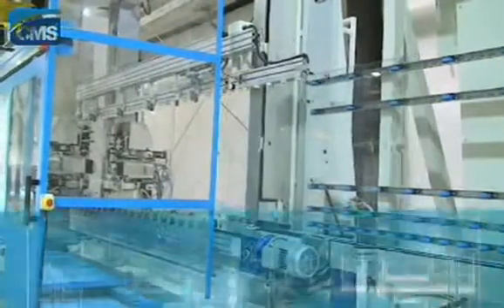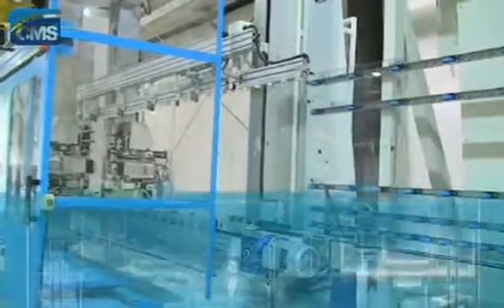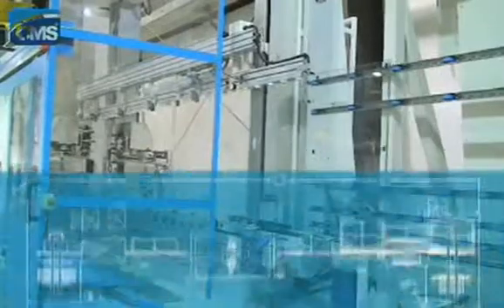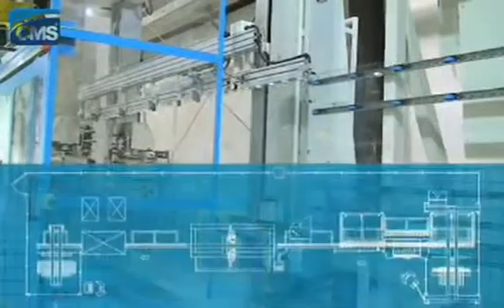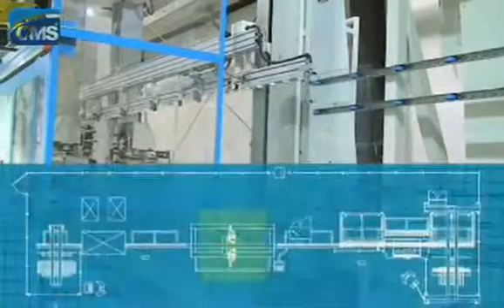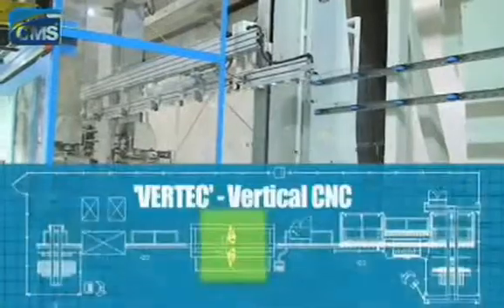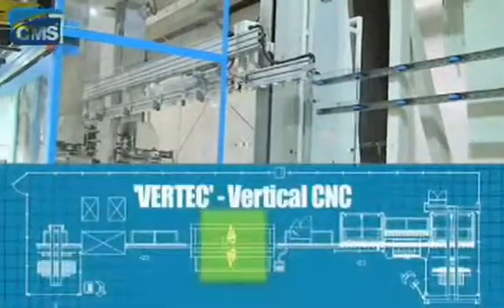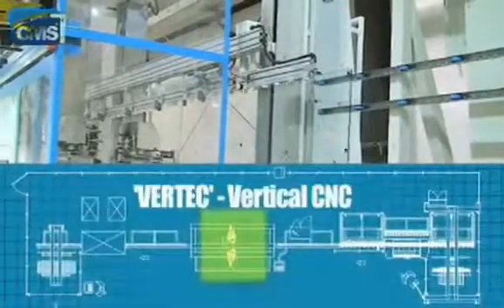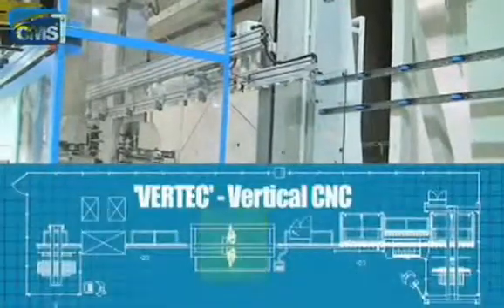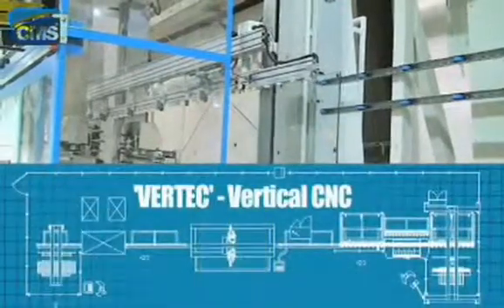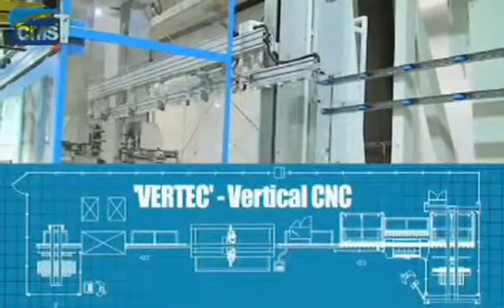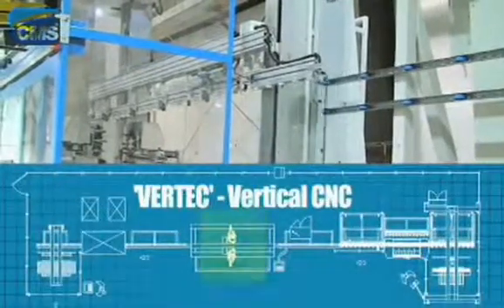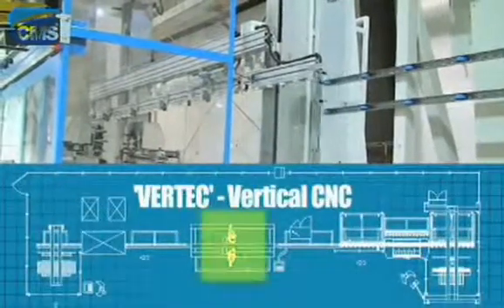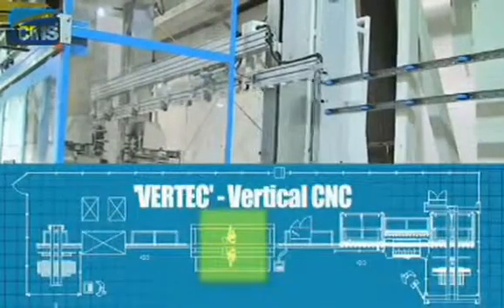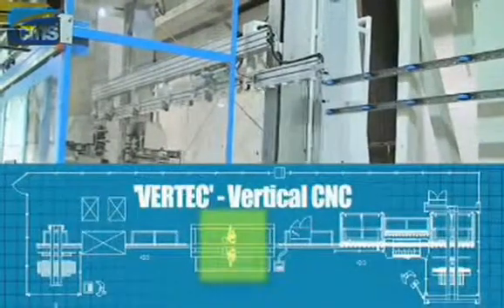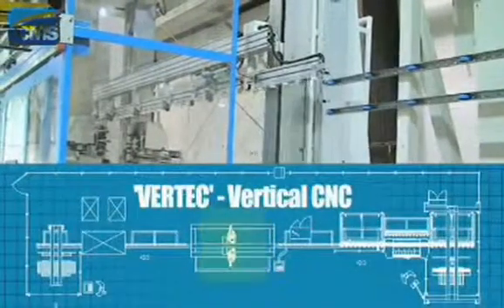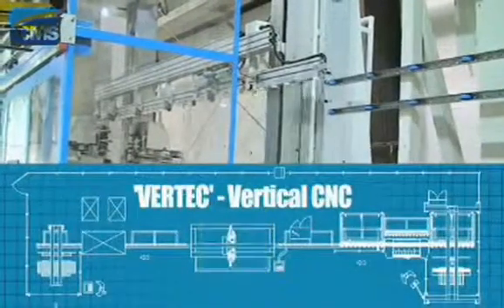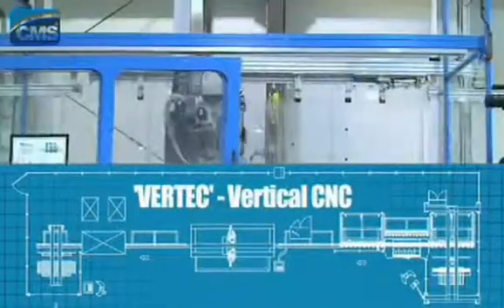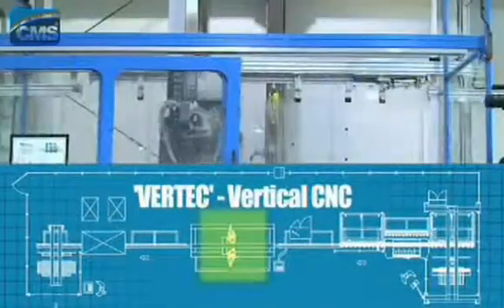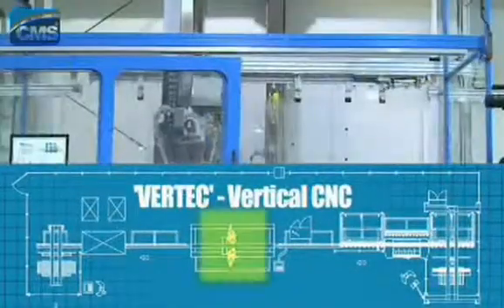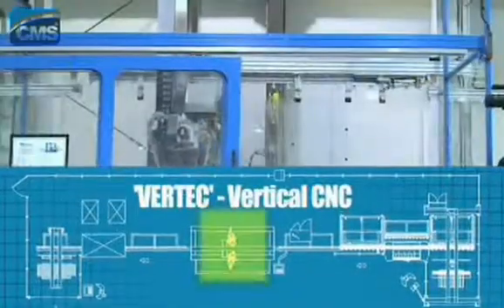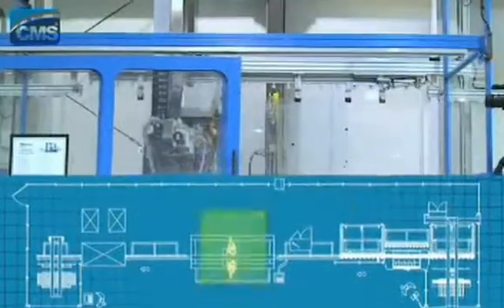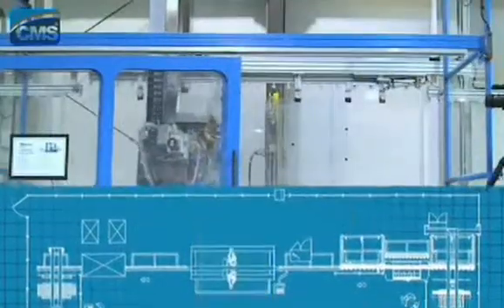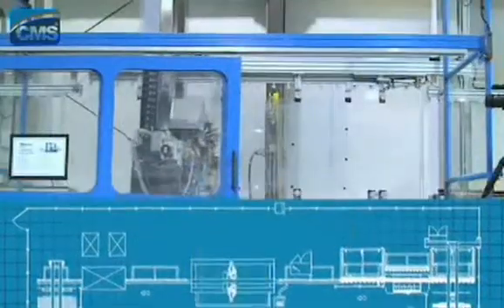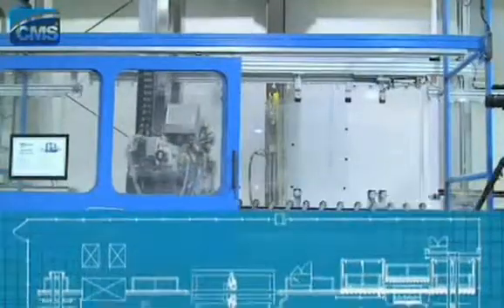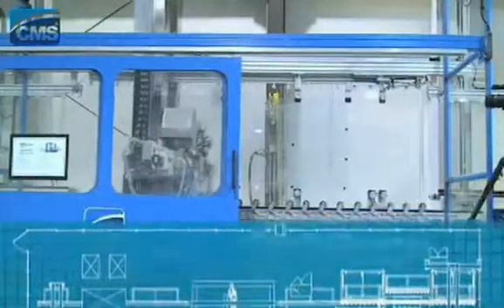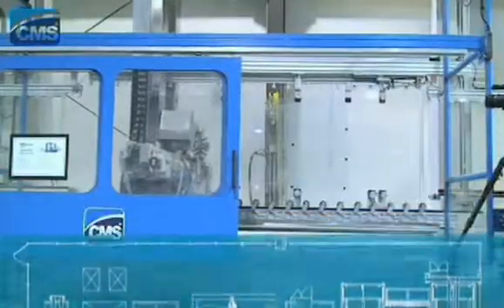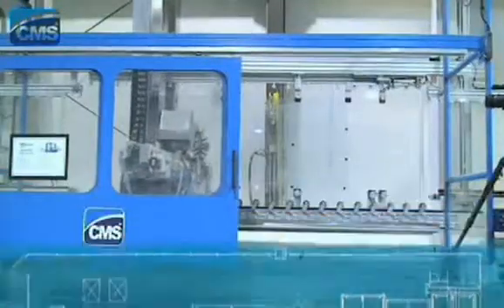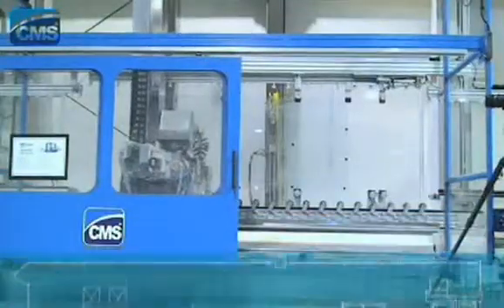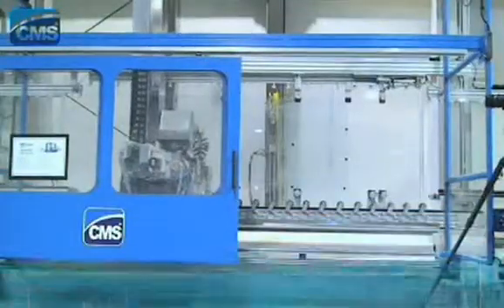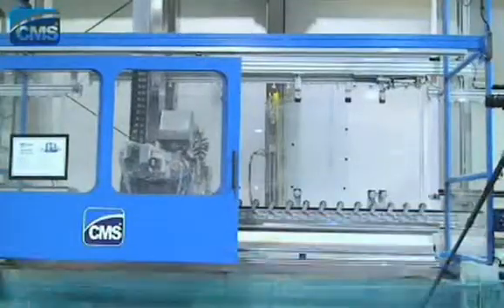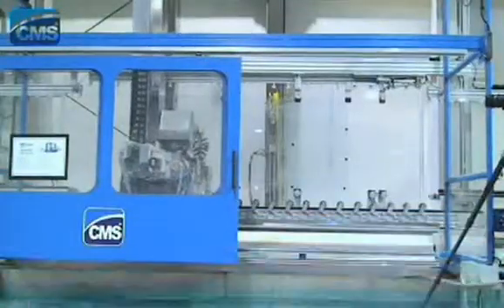The polished pieces then move to the Vertec vertical CNC machine for processing hinge cutouts and holes.